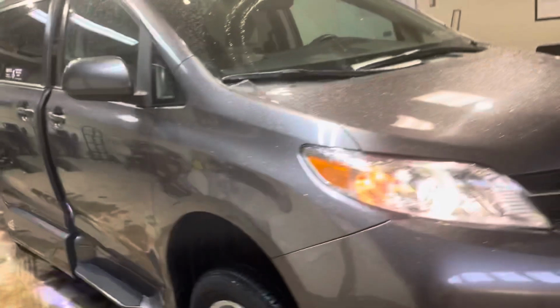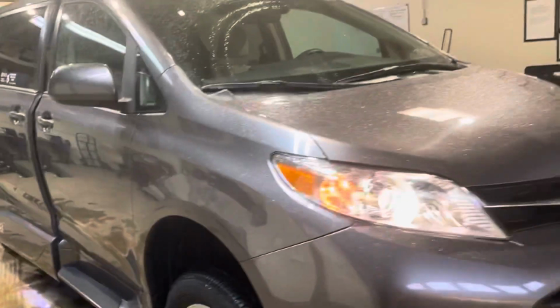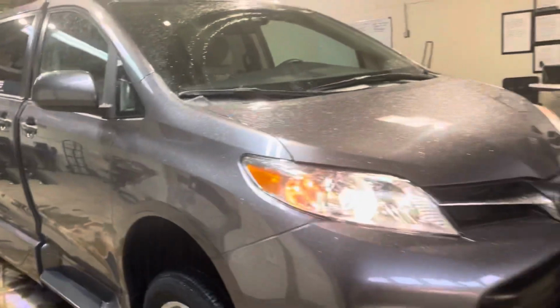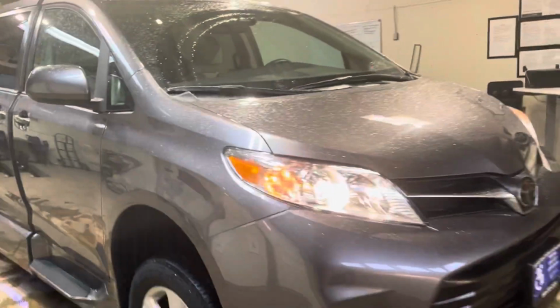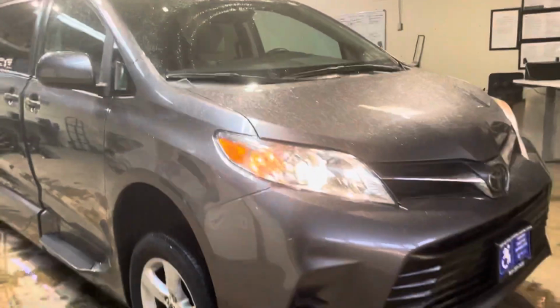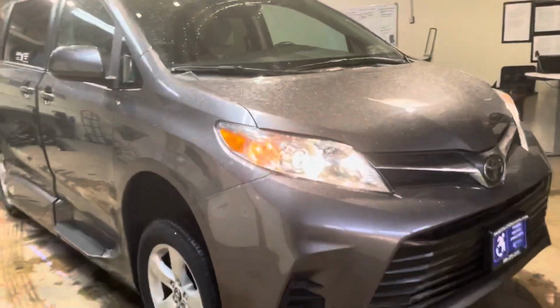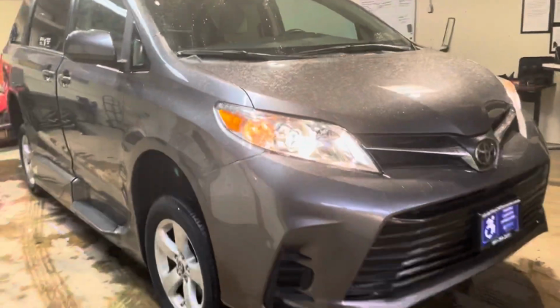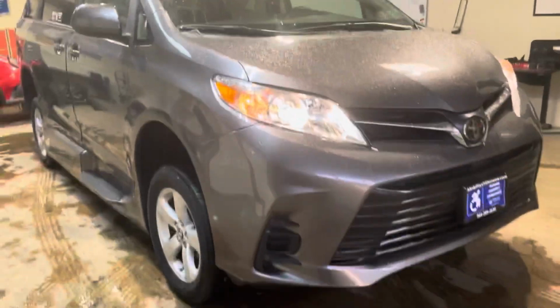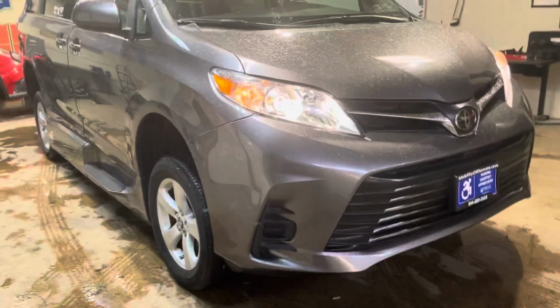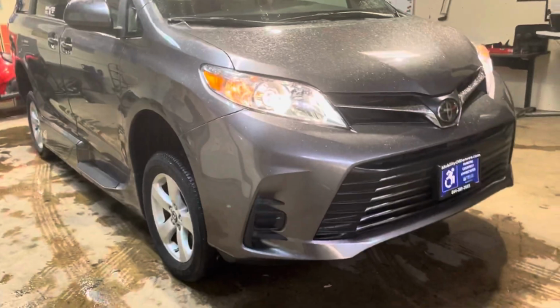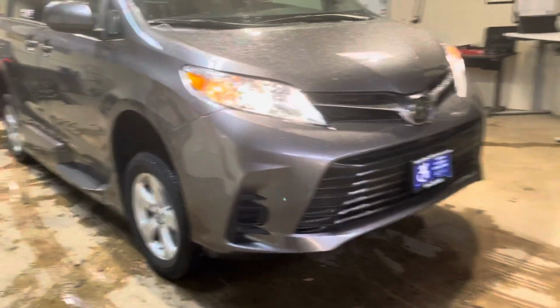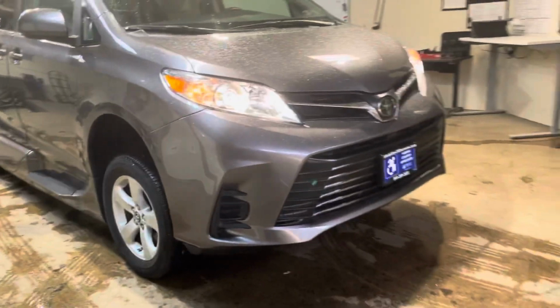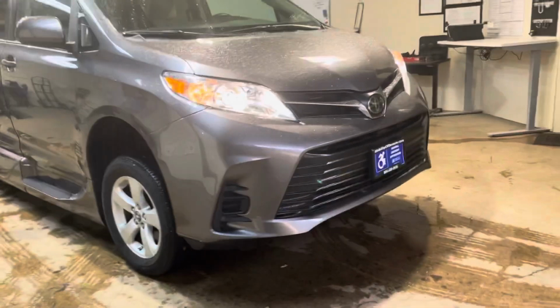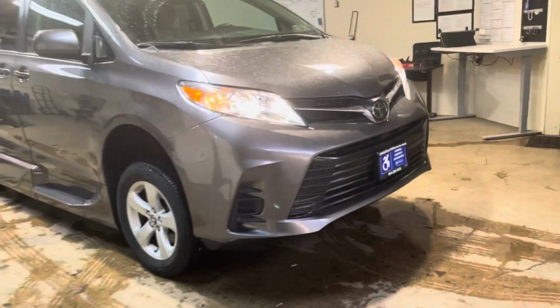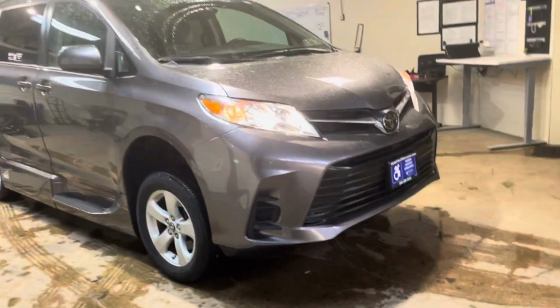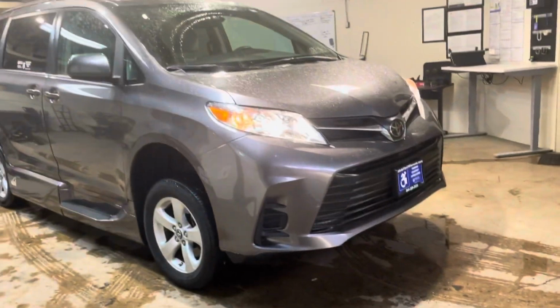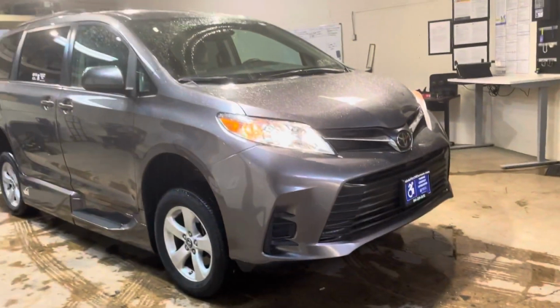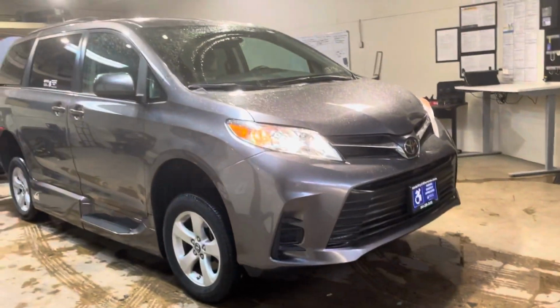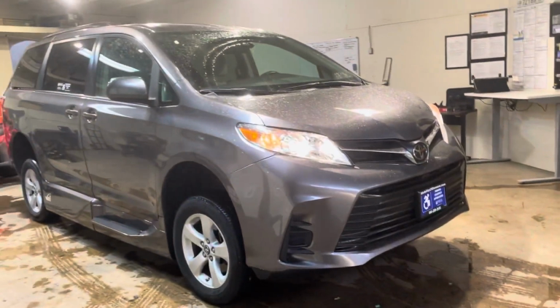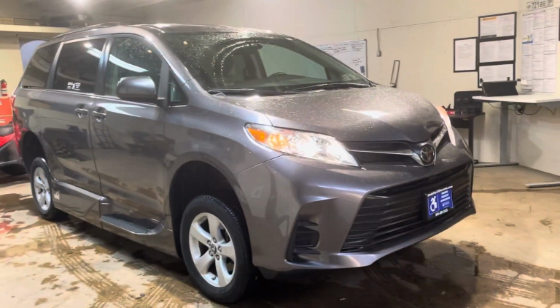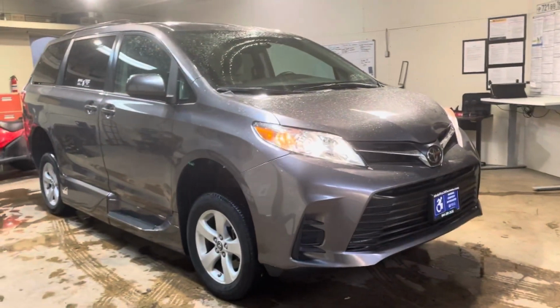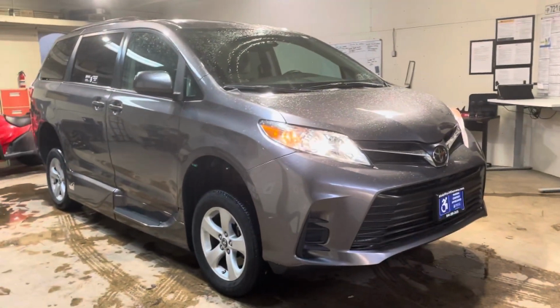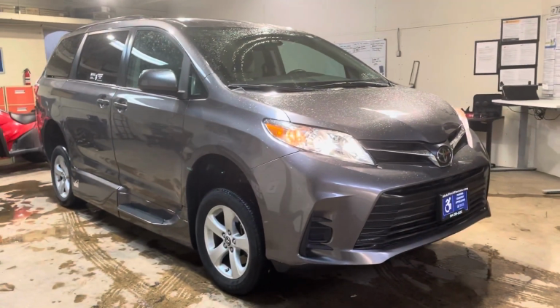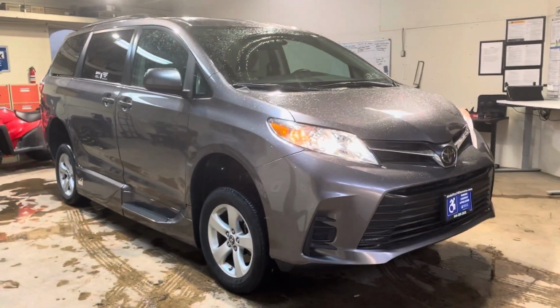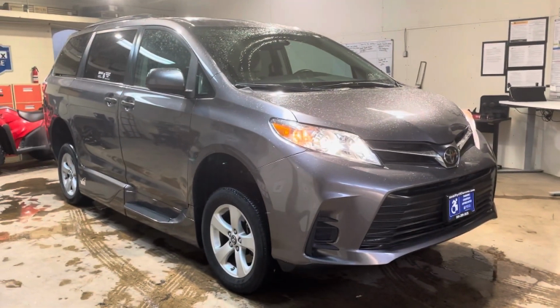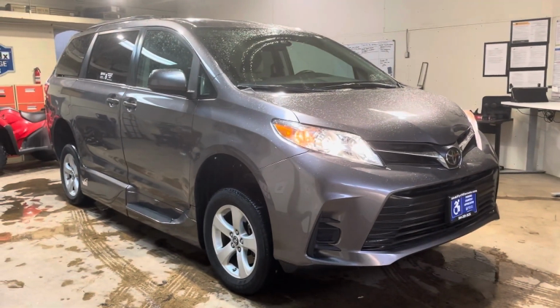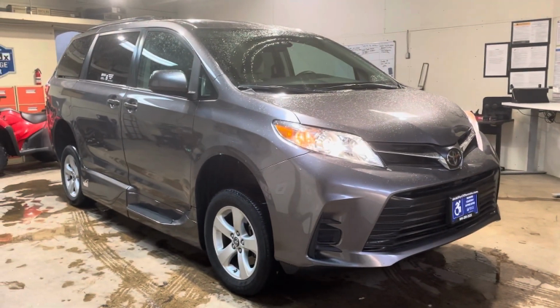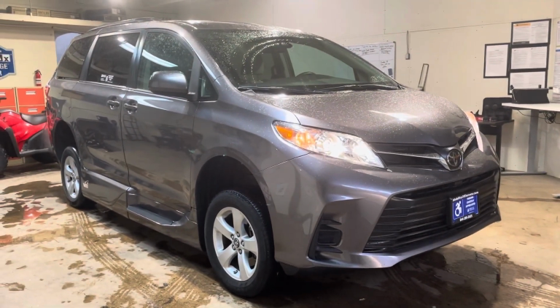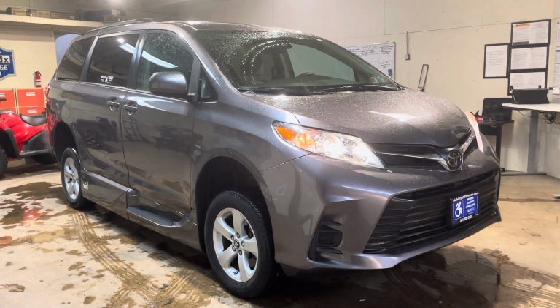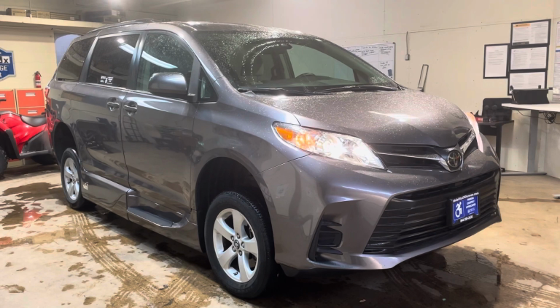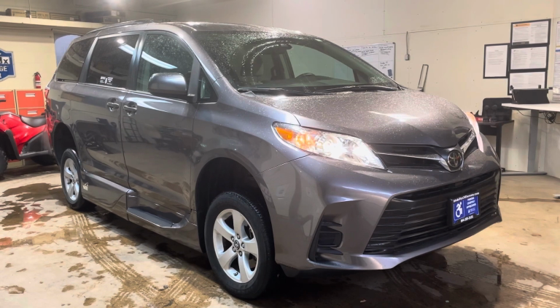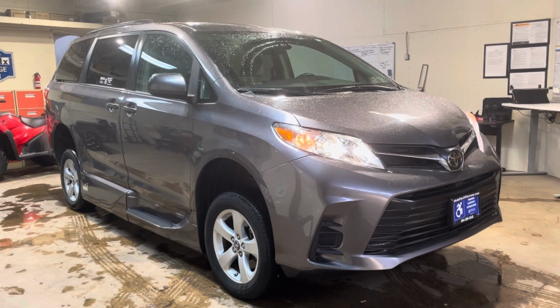Thank you so much for watching. That was the Toyota Sienna with the VMI Summit conversion.